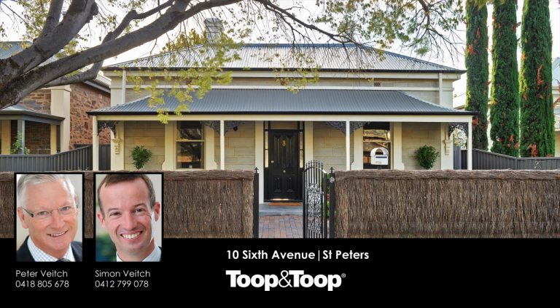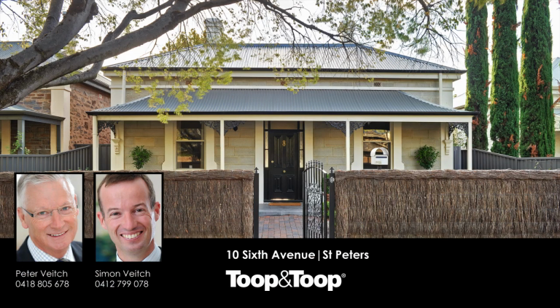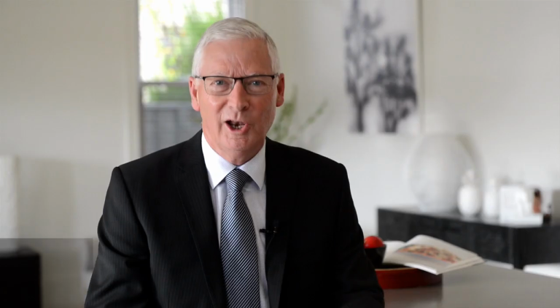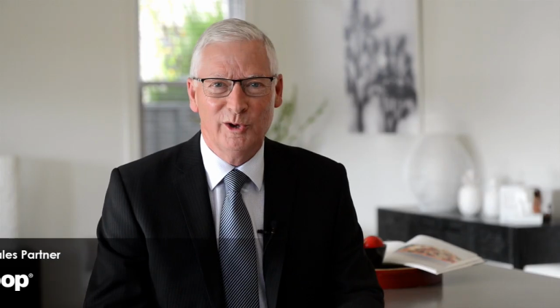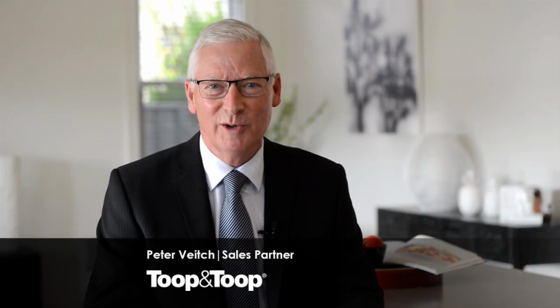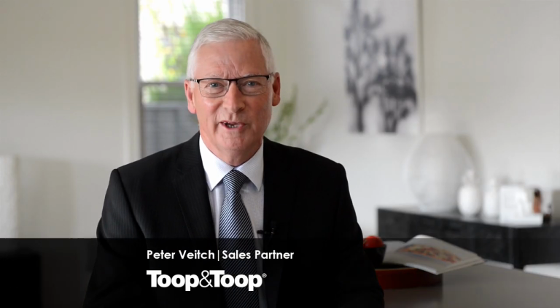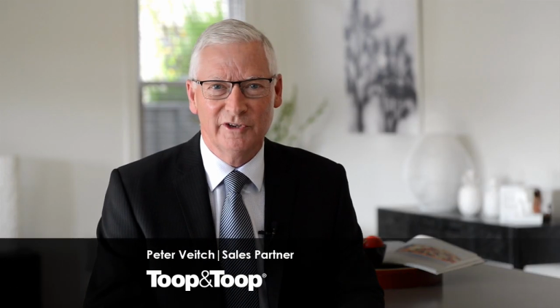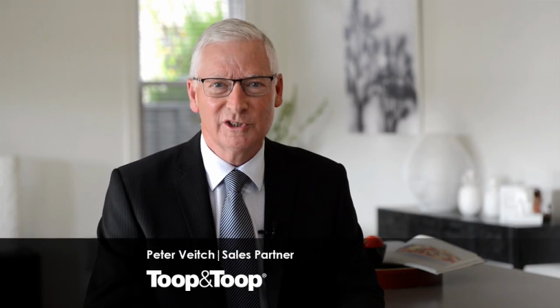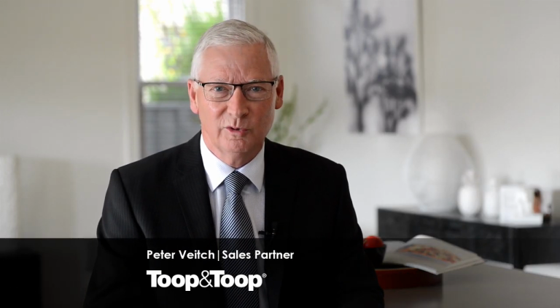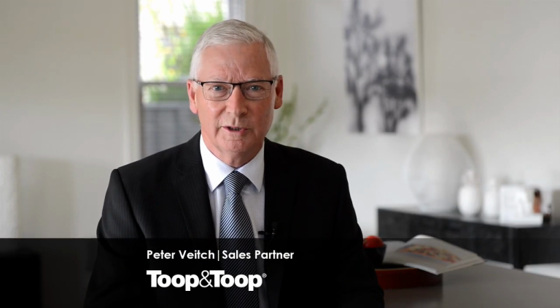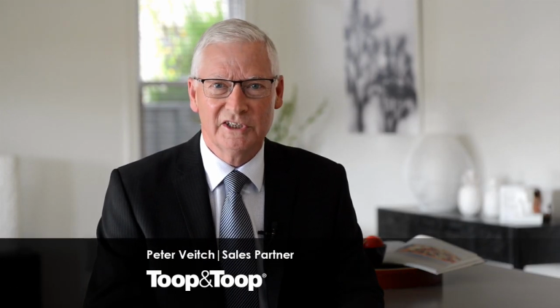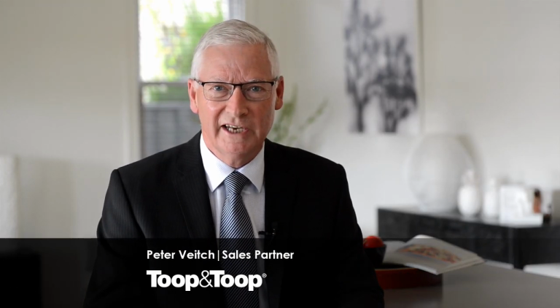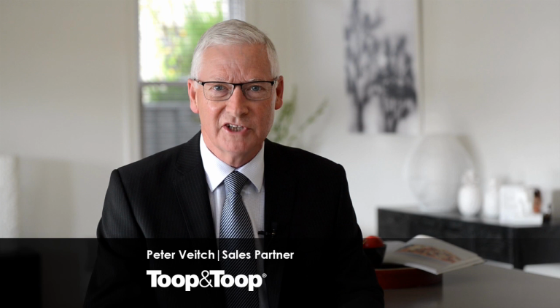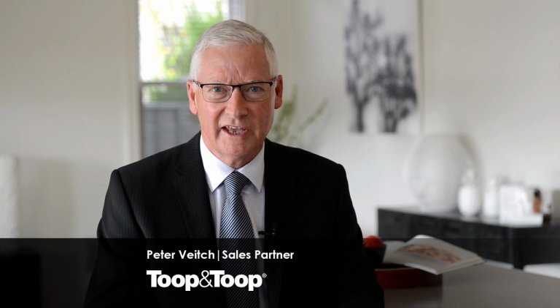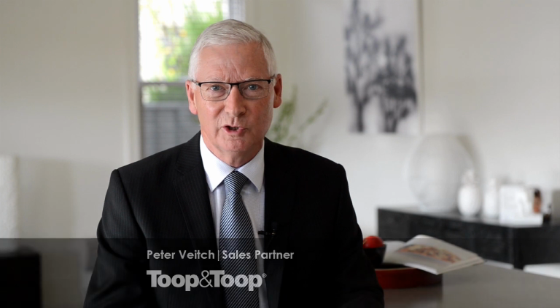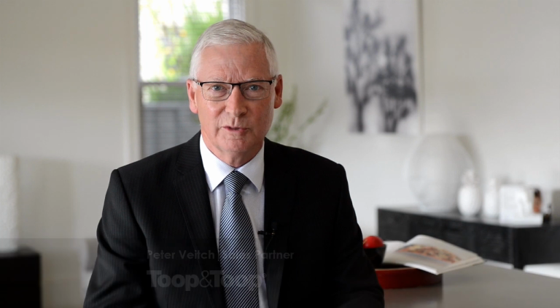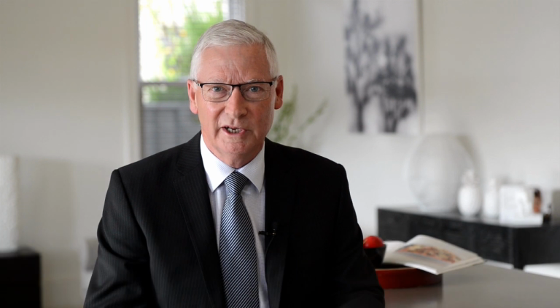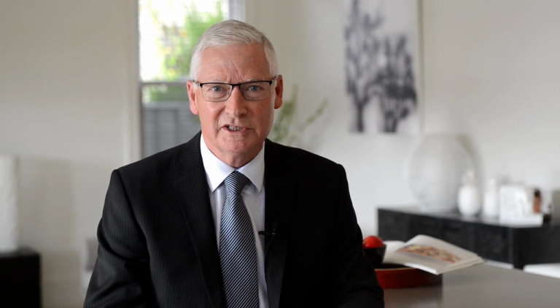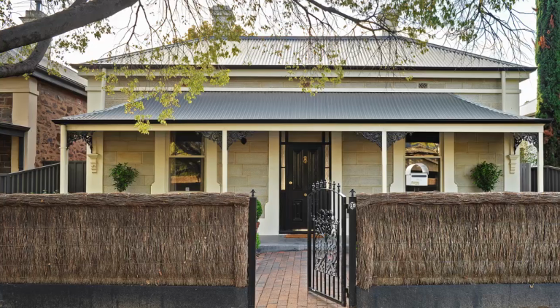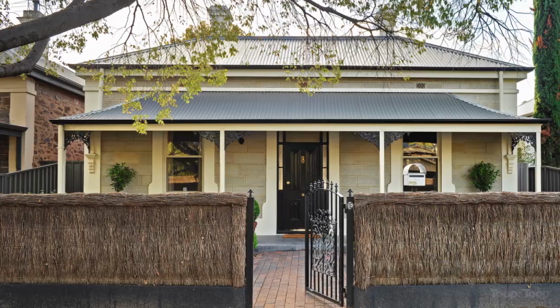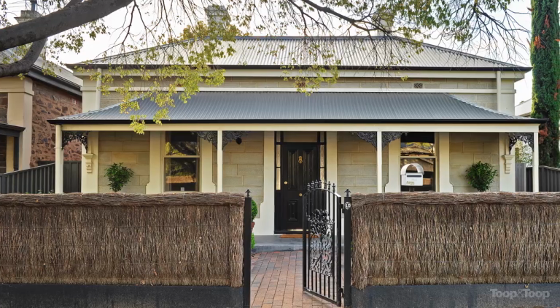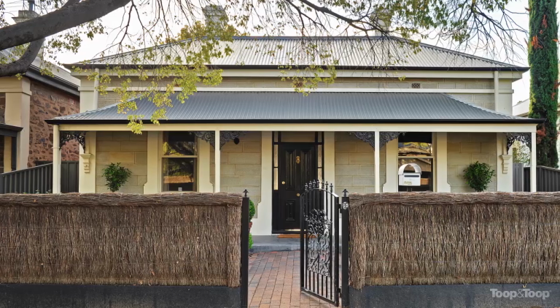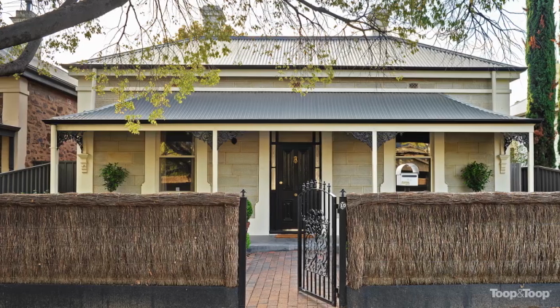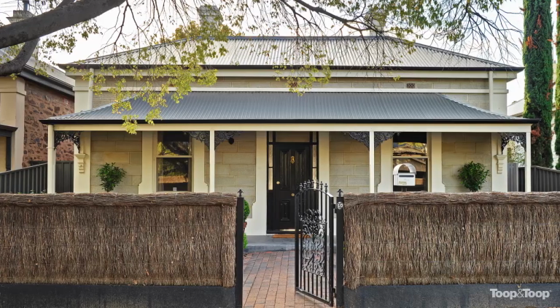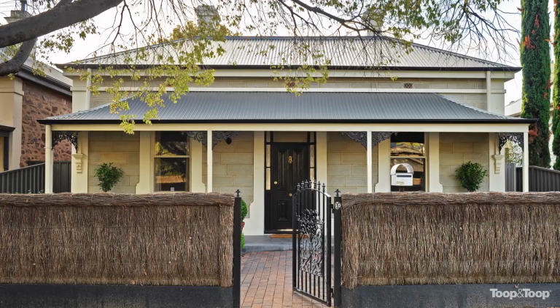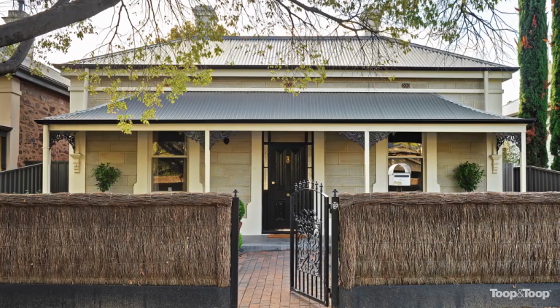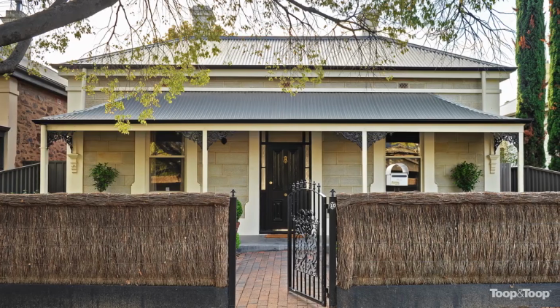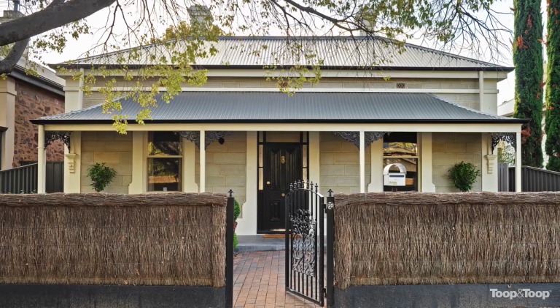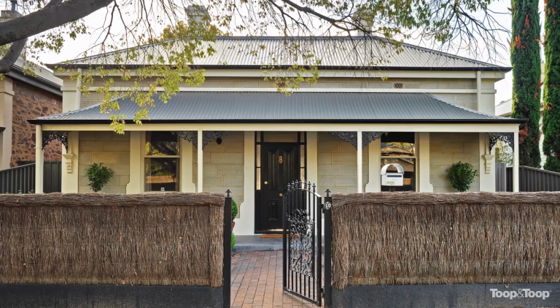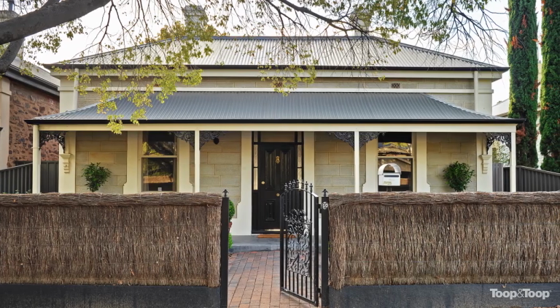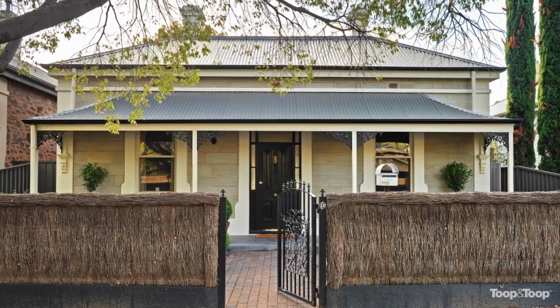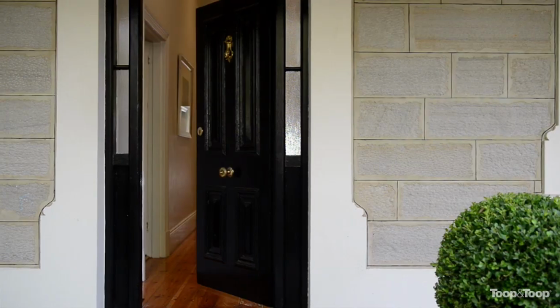Hello, I'm Peter Veach. Welcome to 10 Sixth Avenue, St Peters, a beautifully renovated and extended symmetrical cottage.